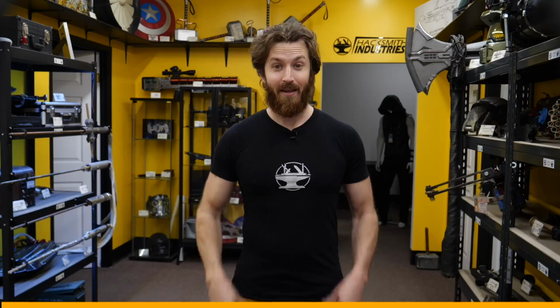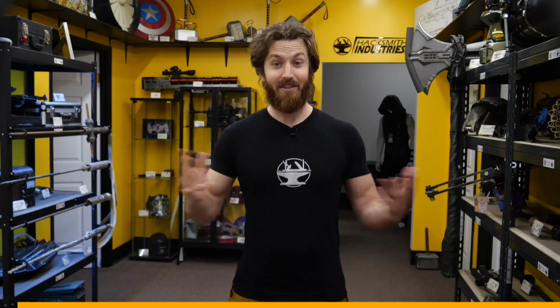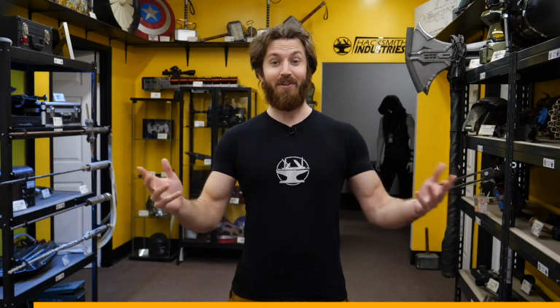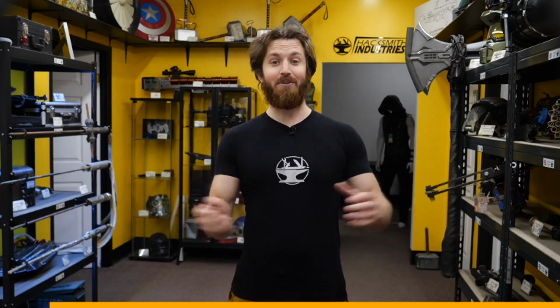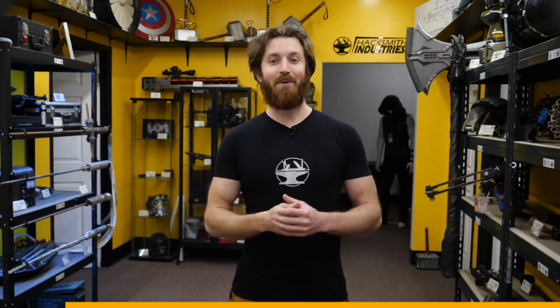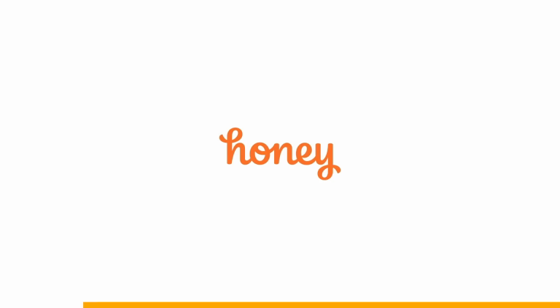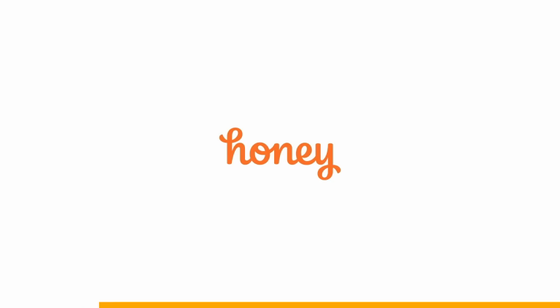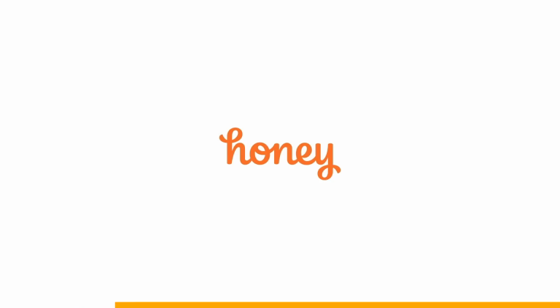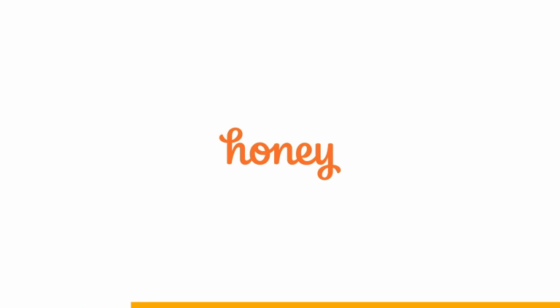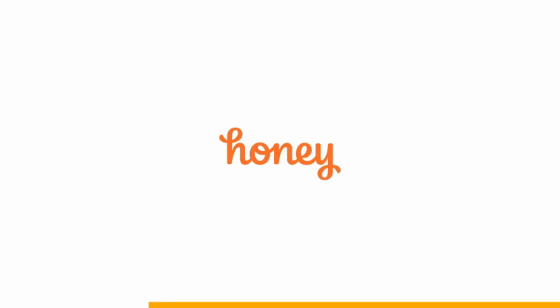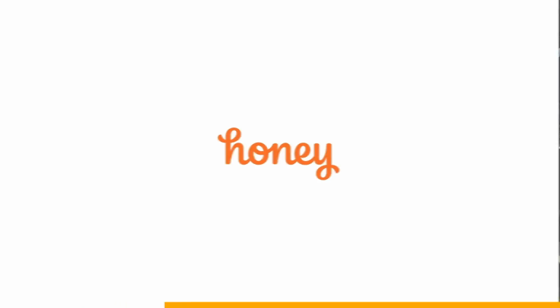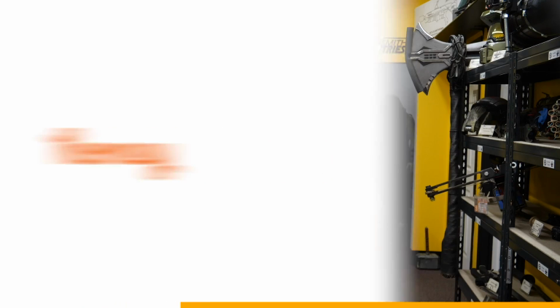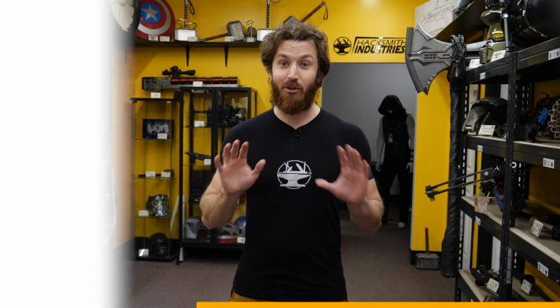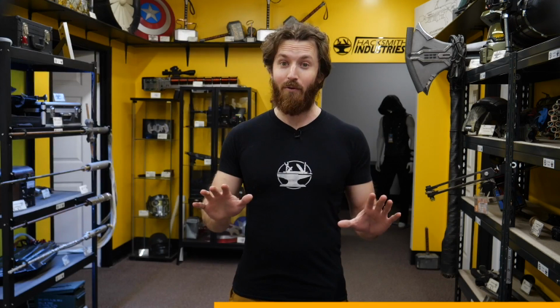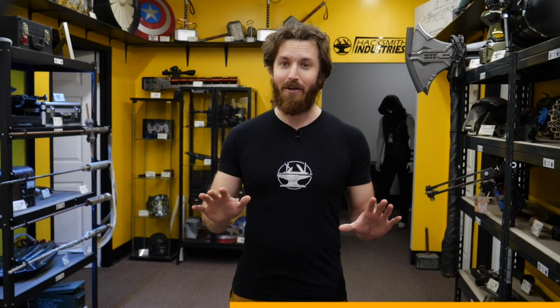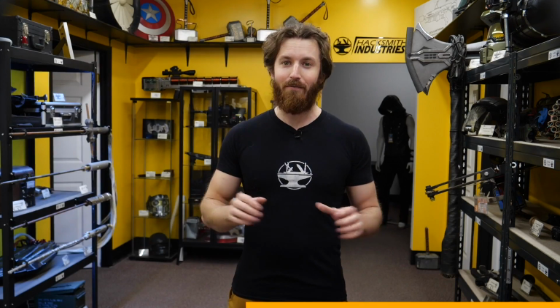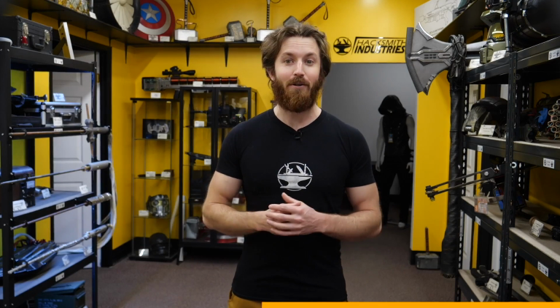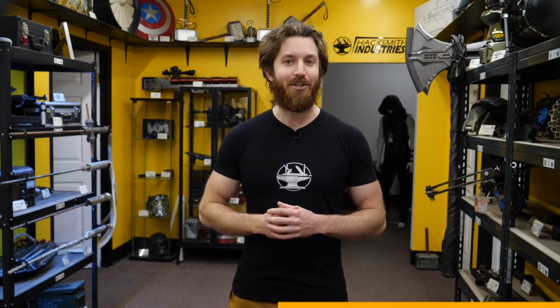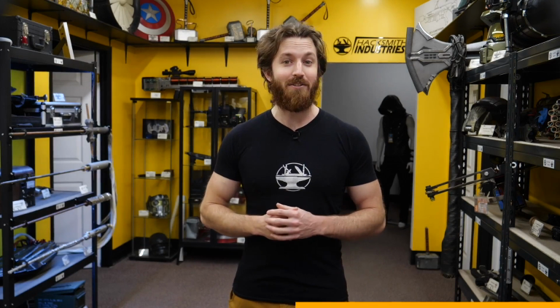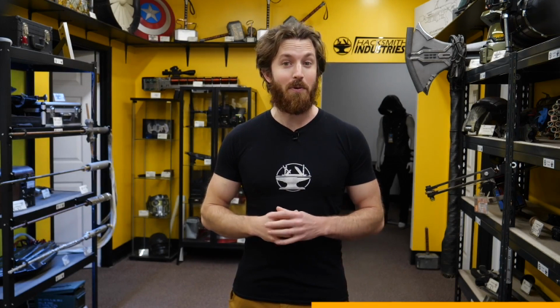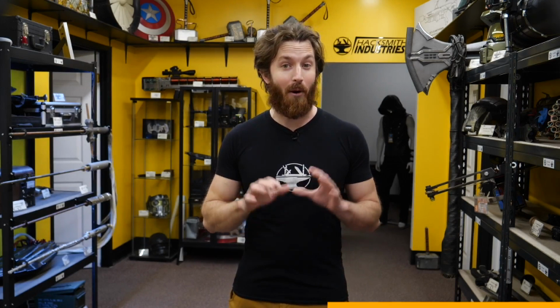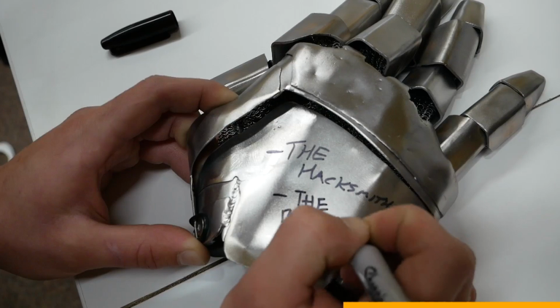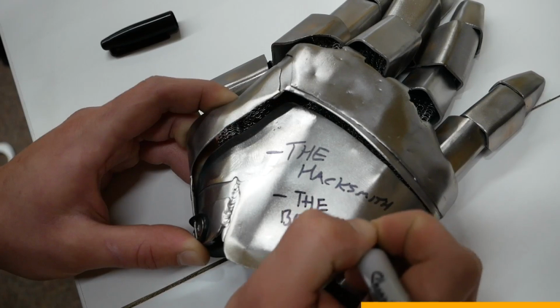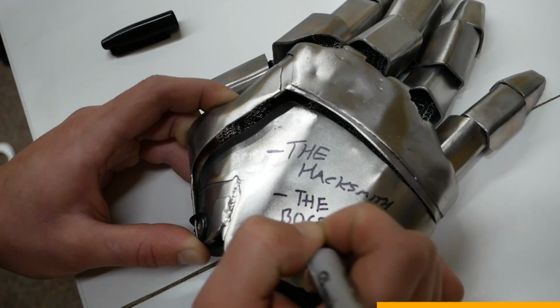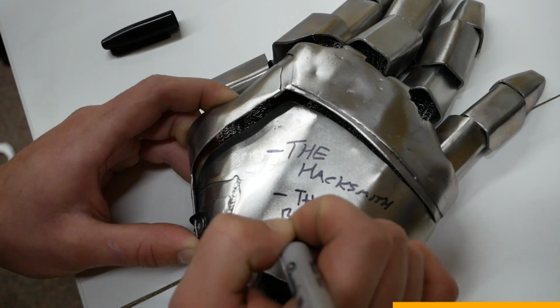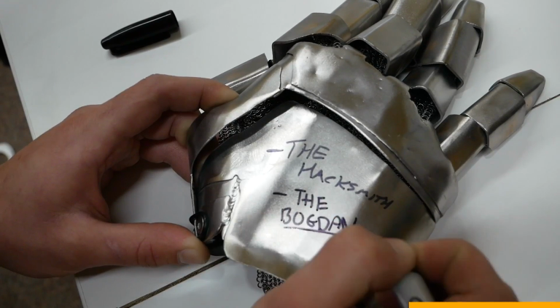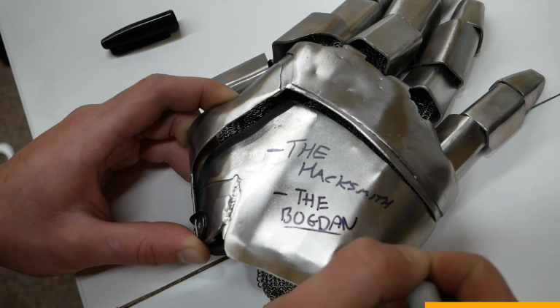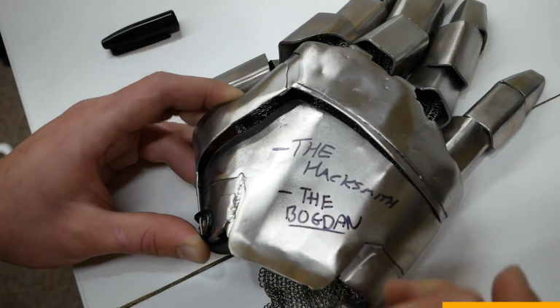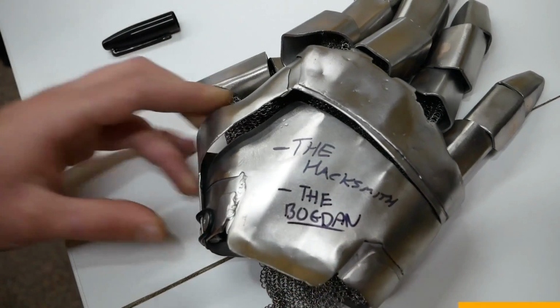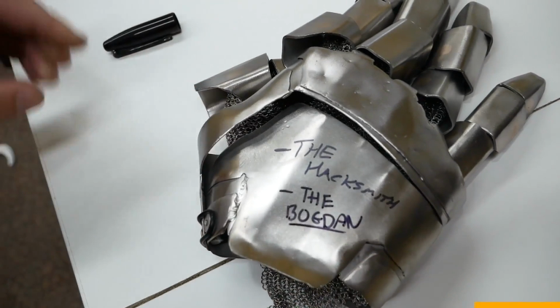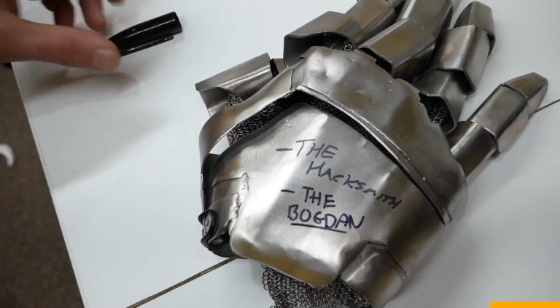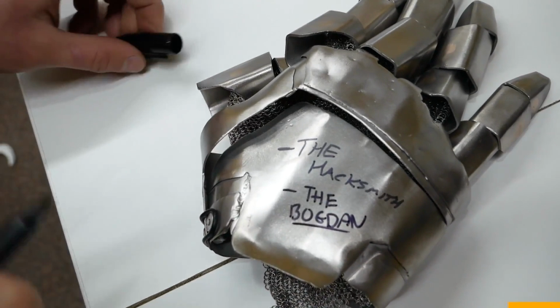This video is sponsored by Honey. Make sure you watch the whole video for your chance to win part of one of our prototype Iron Man gloves.